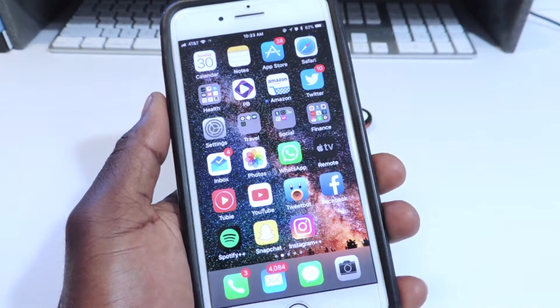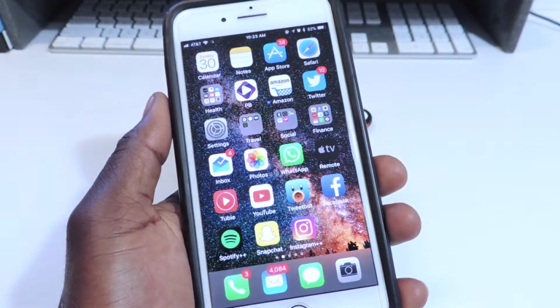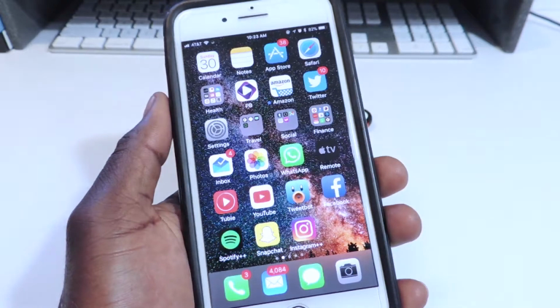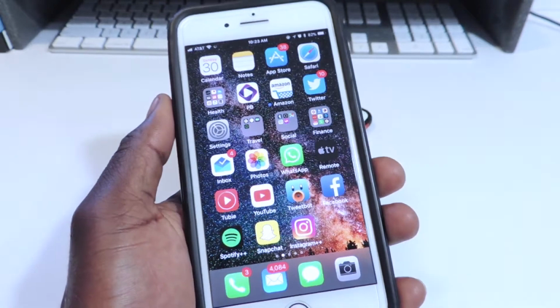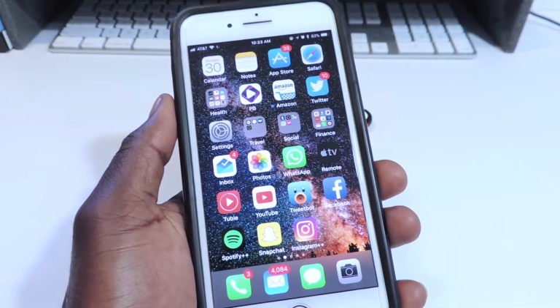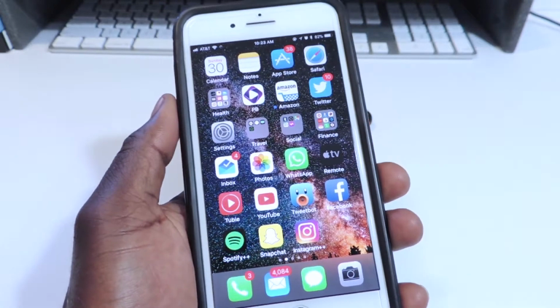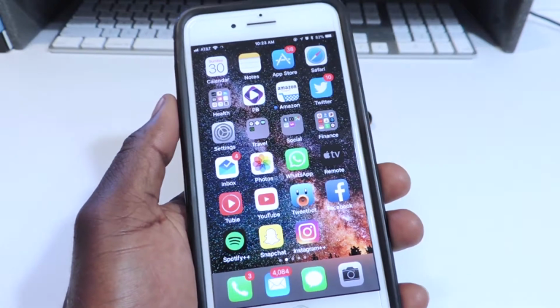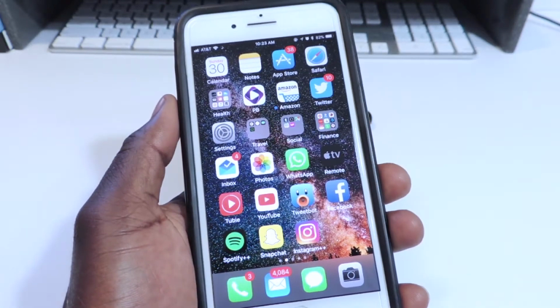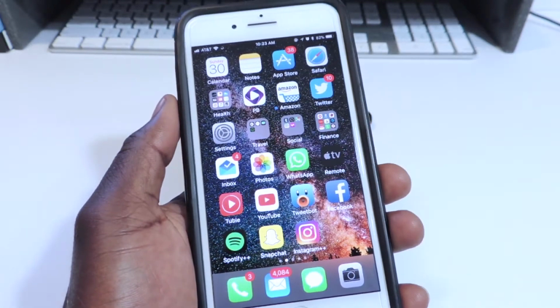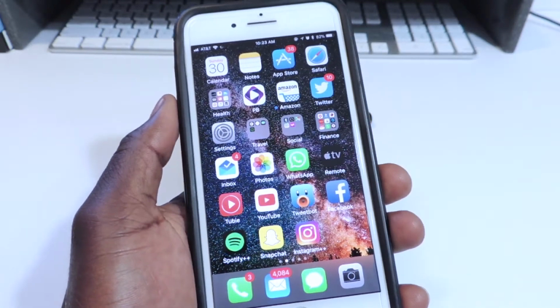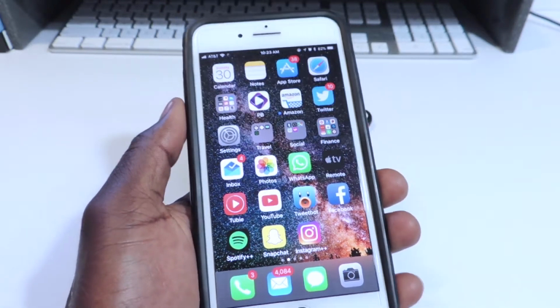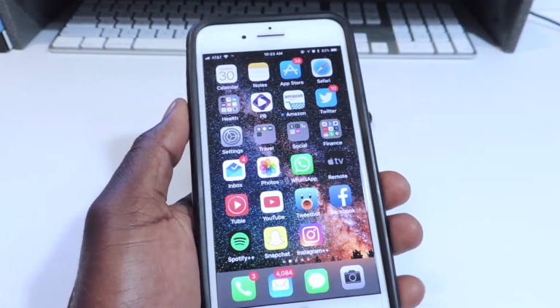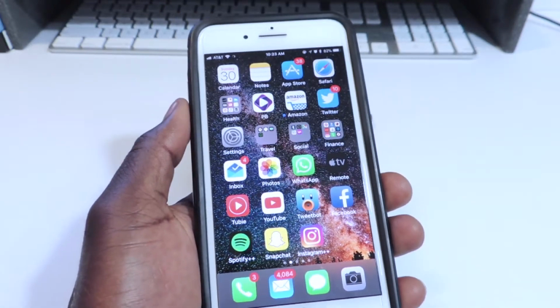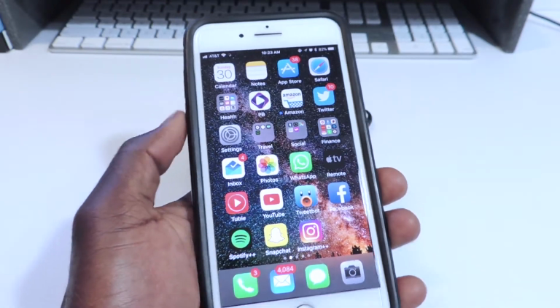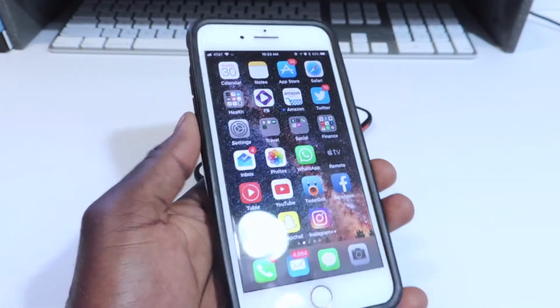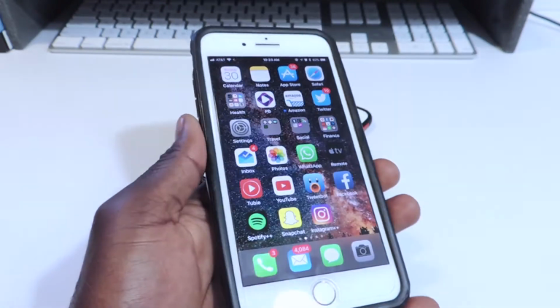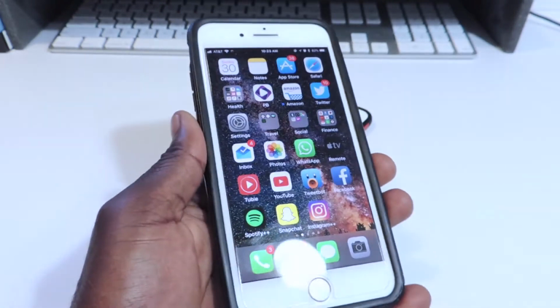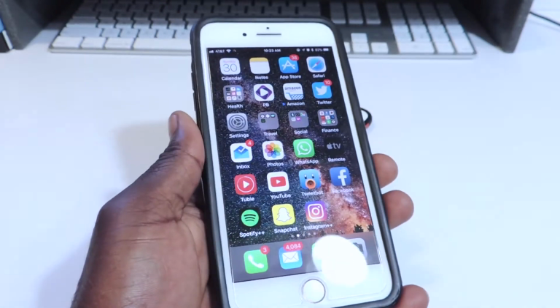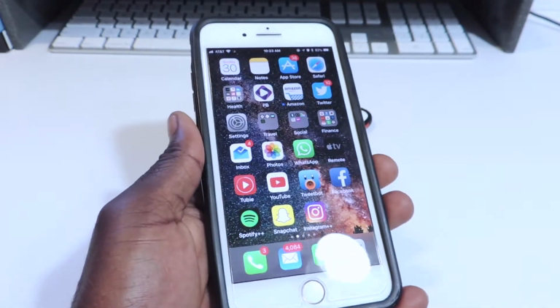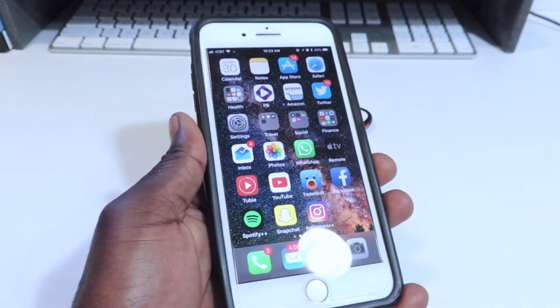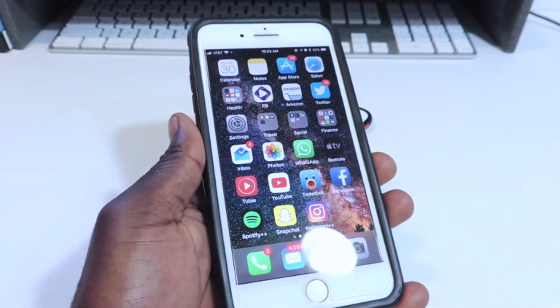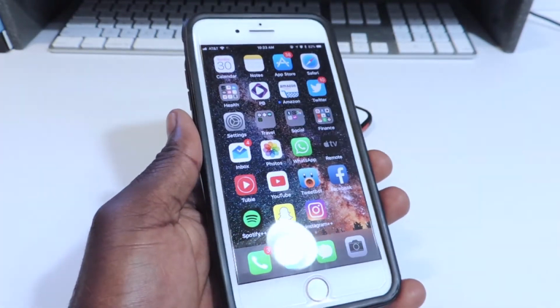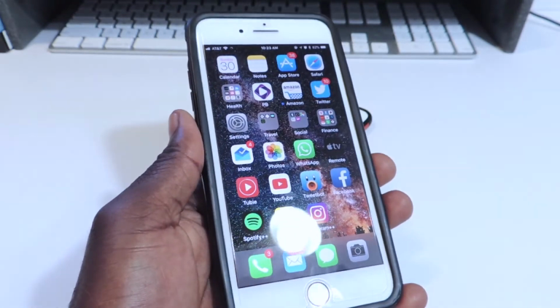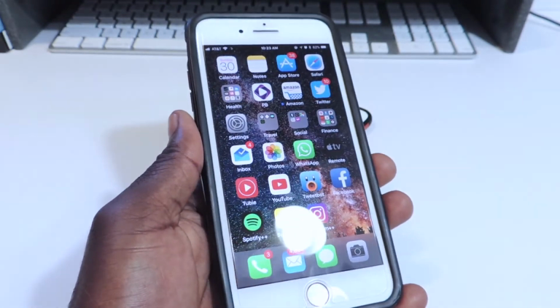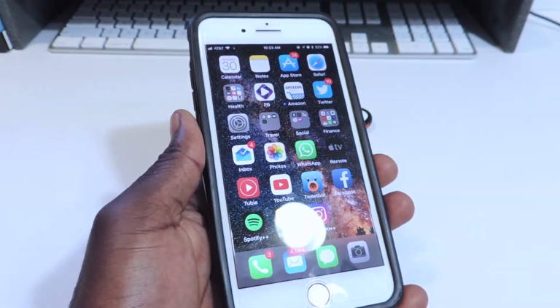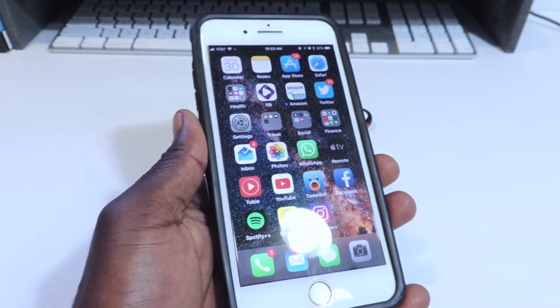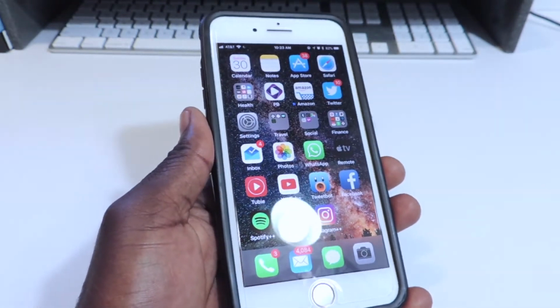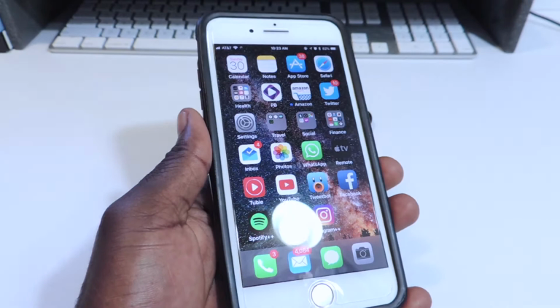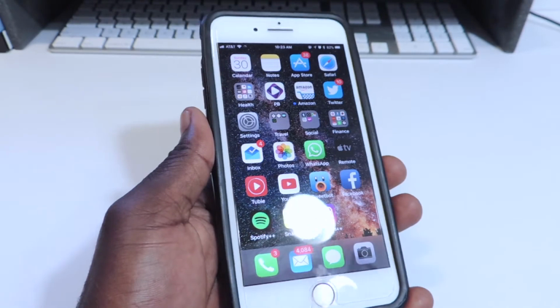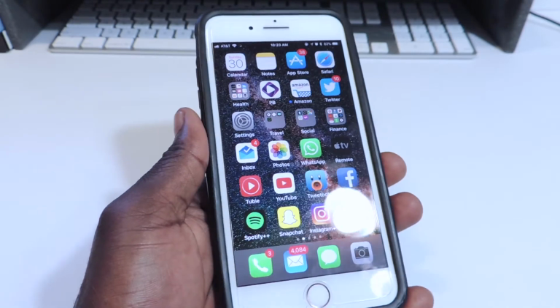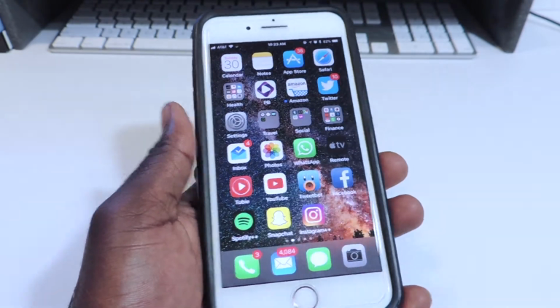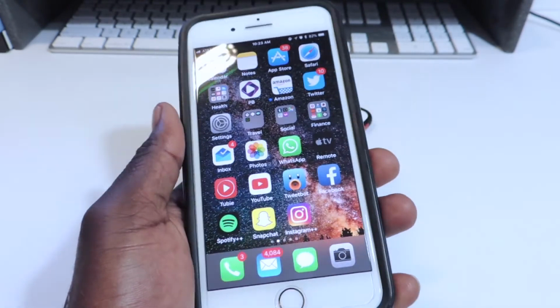What's up YouTube? This is the Prince of ATP101 and in this video I'm going to show you guys how to get Instagram red and Snapchat blue.